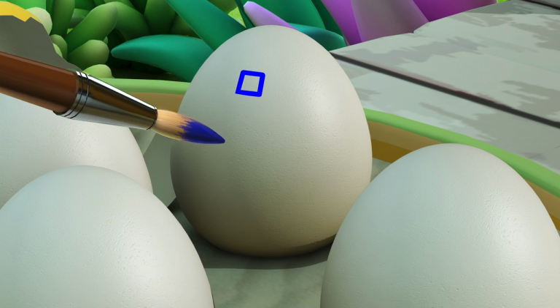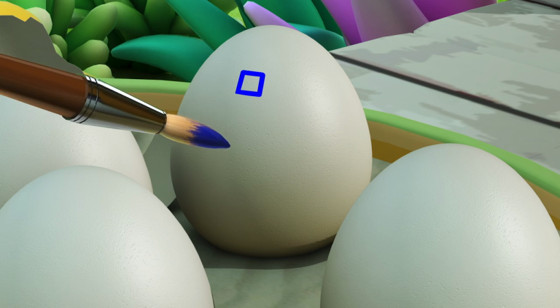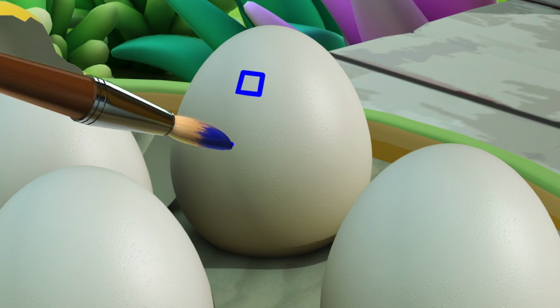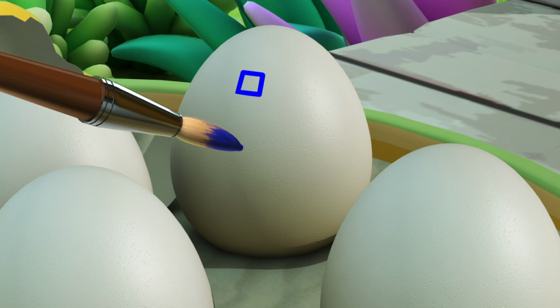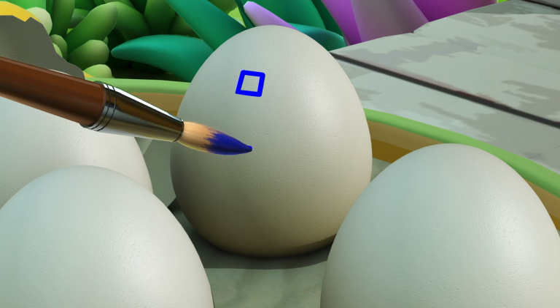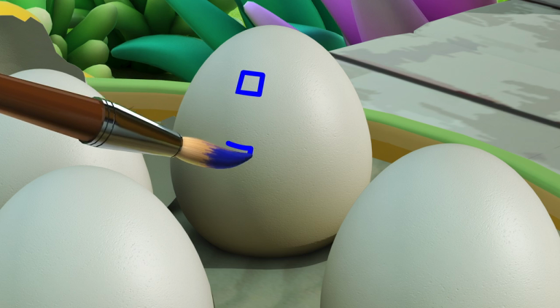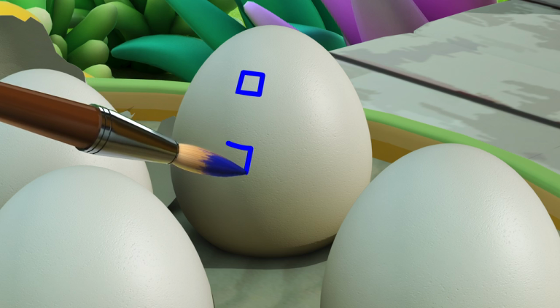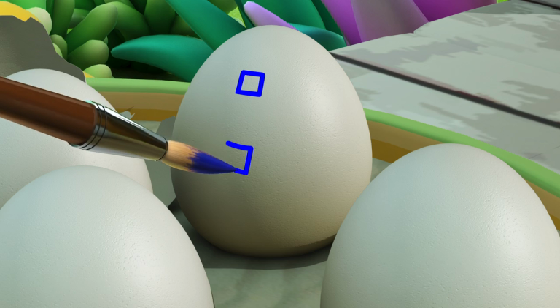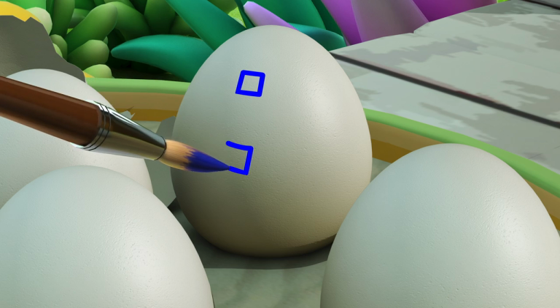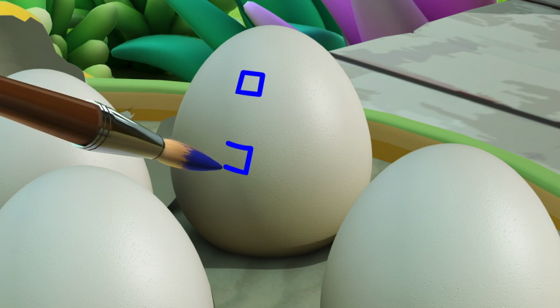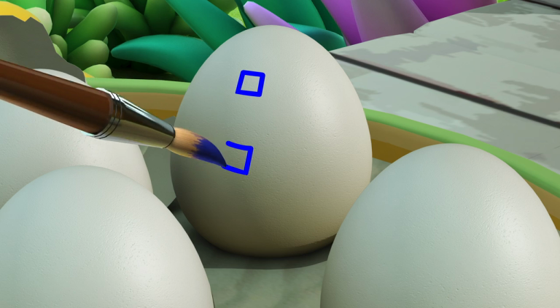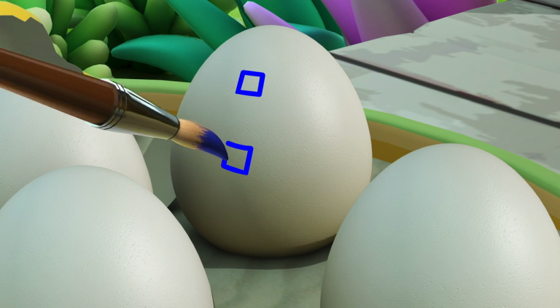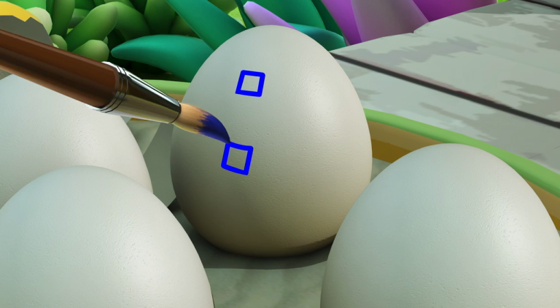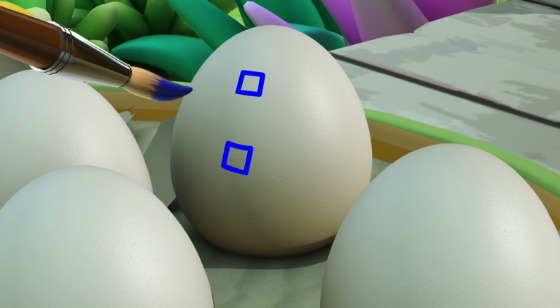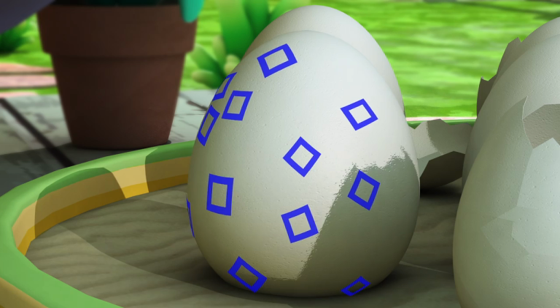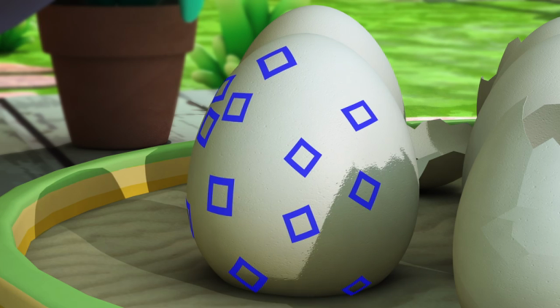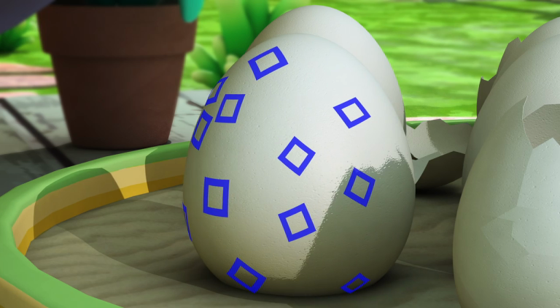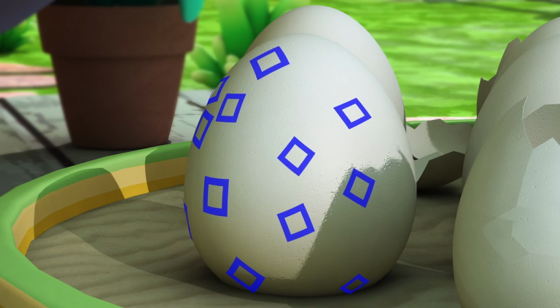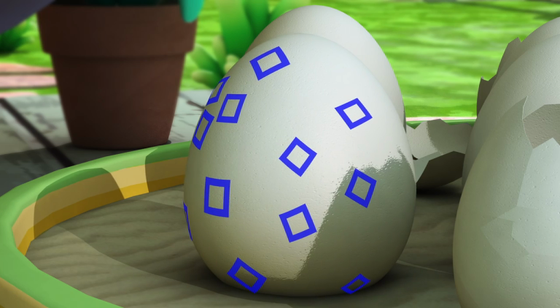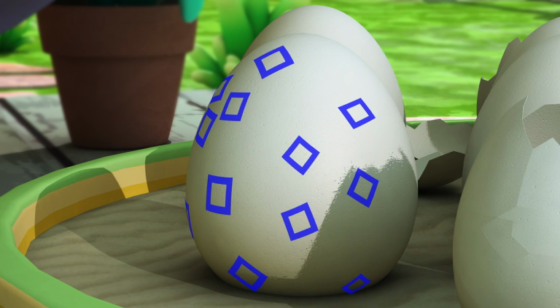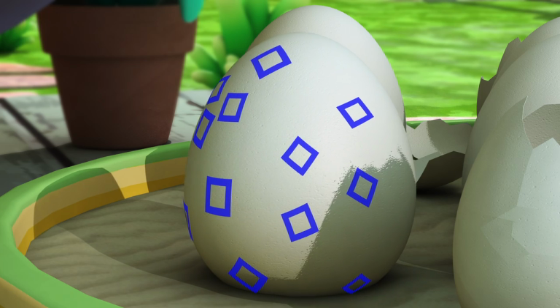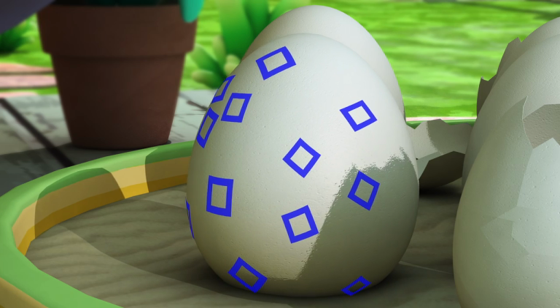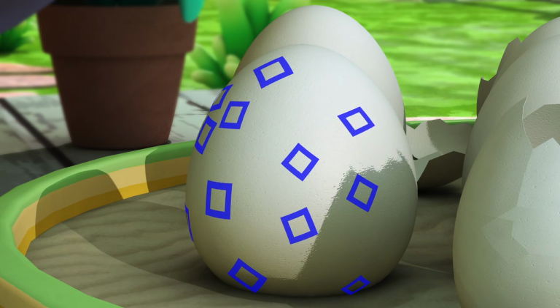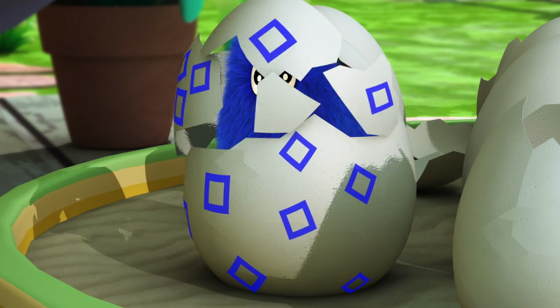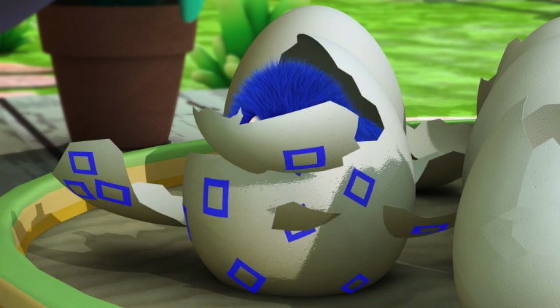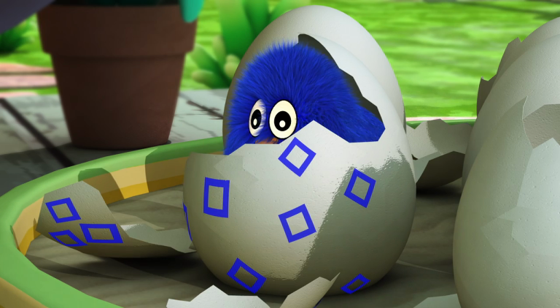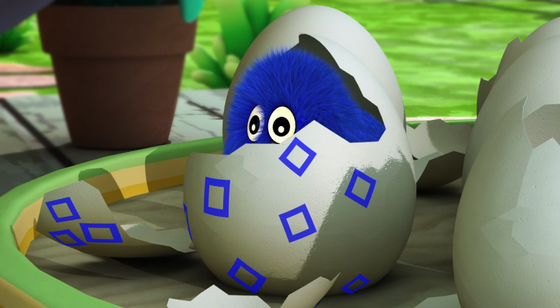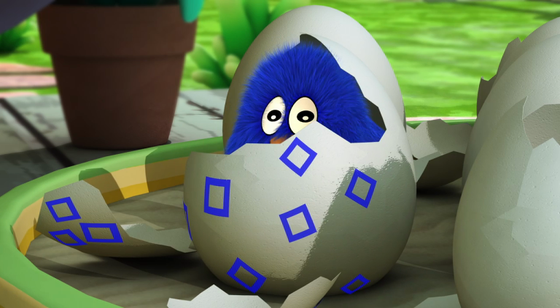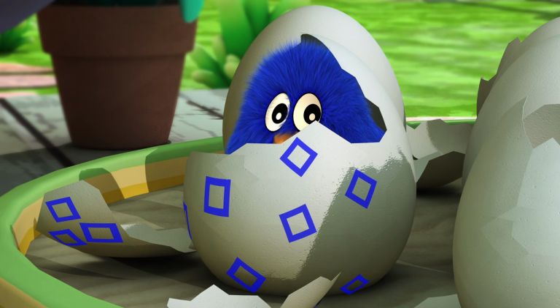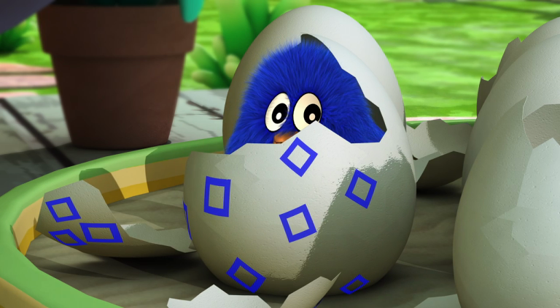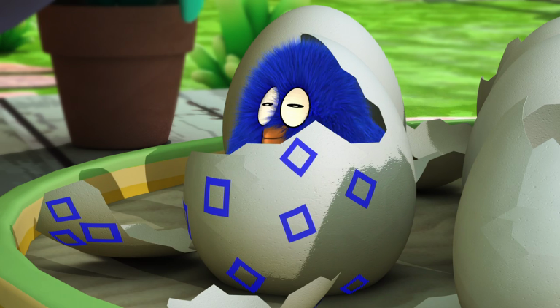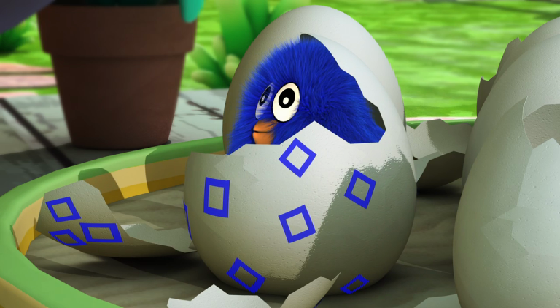Color this blue! Here comes the blue chick!